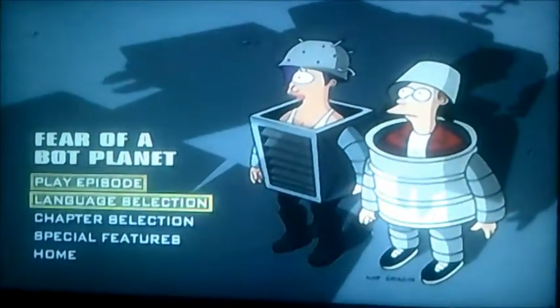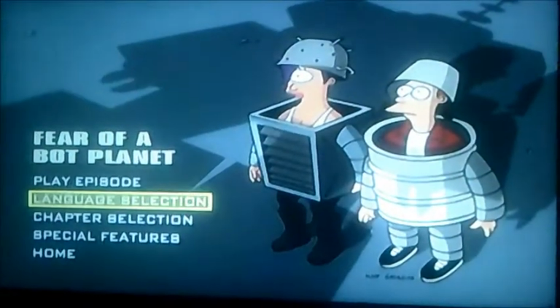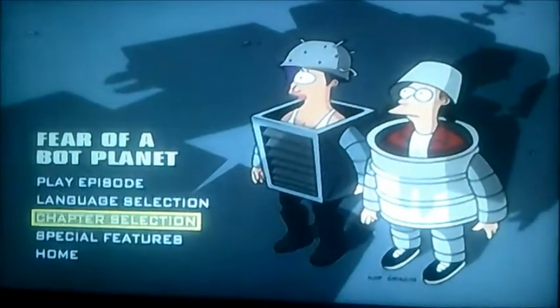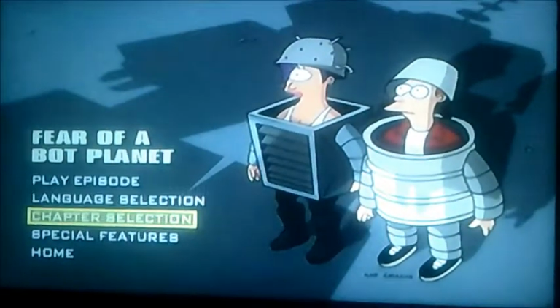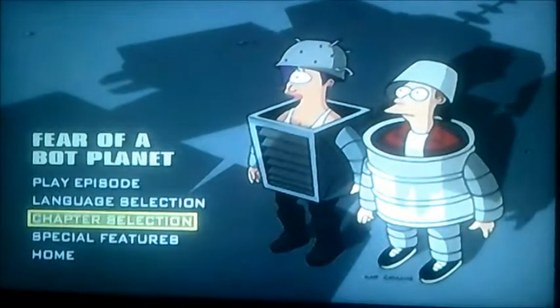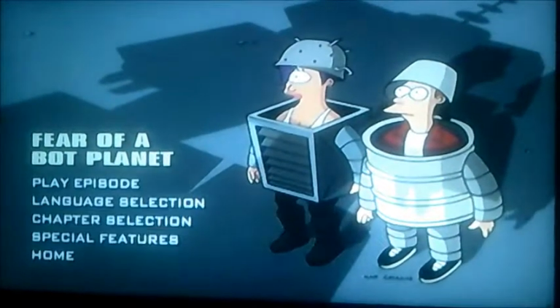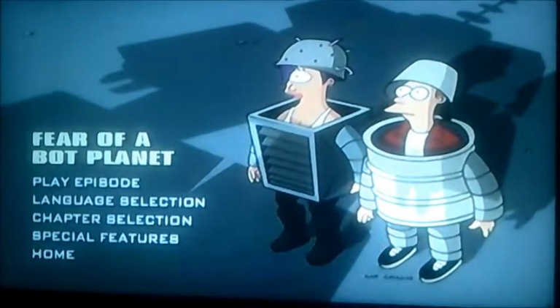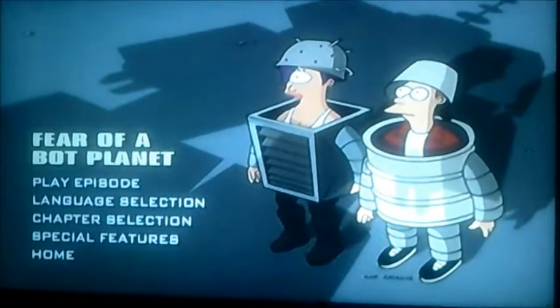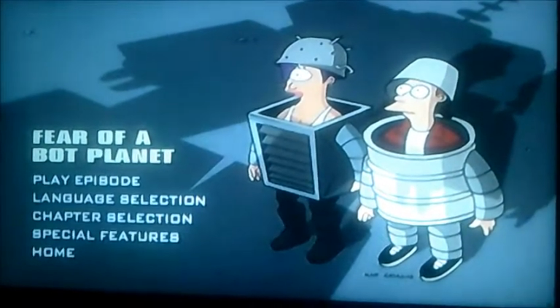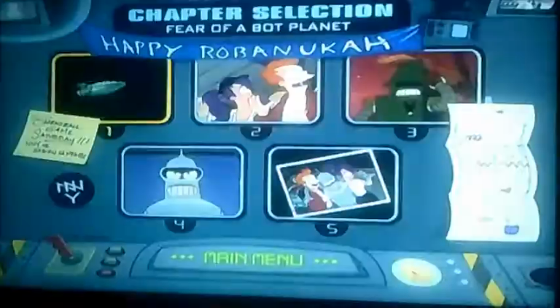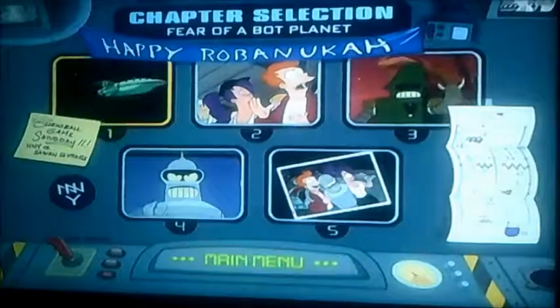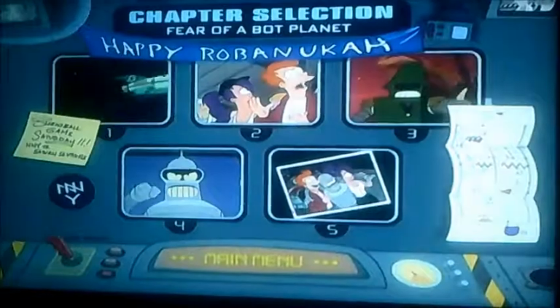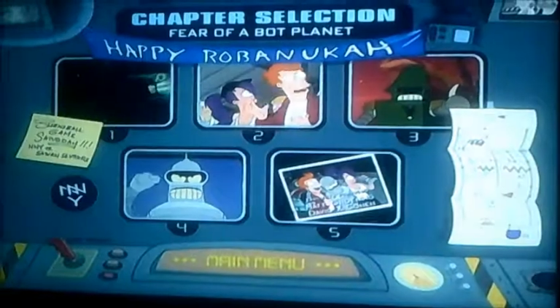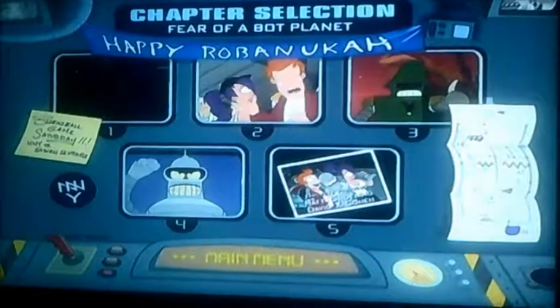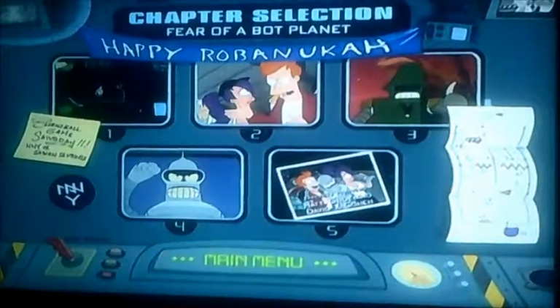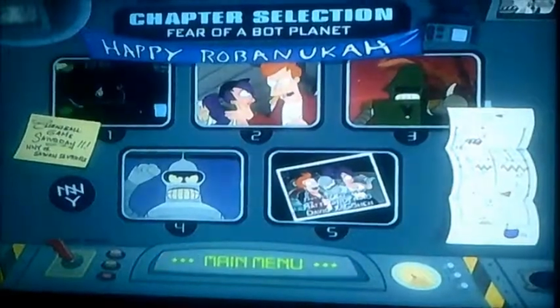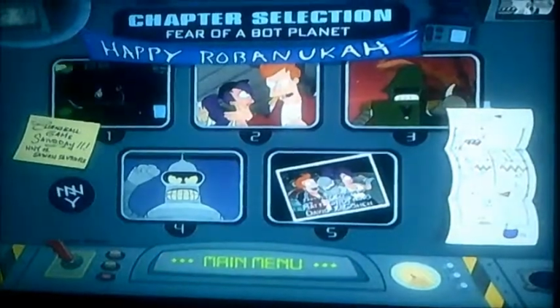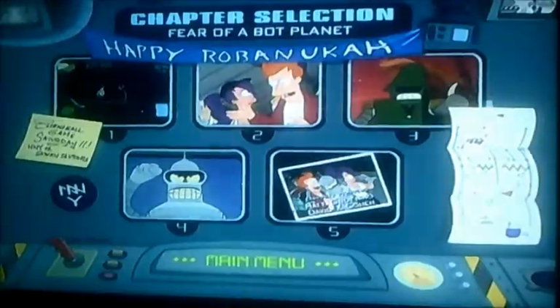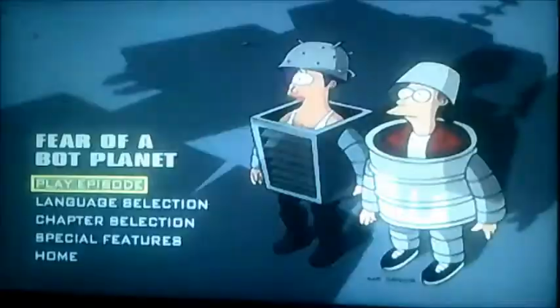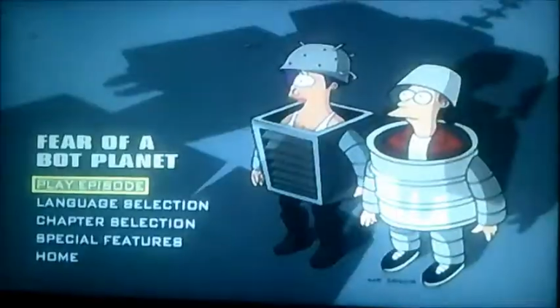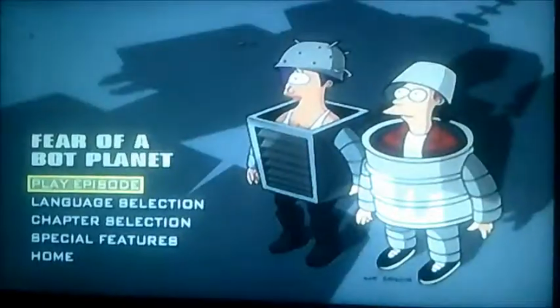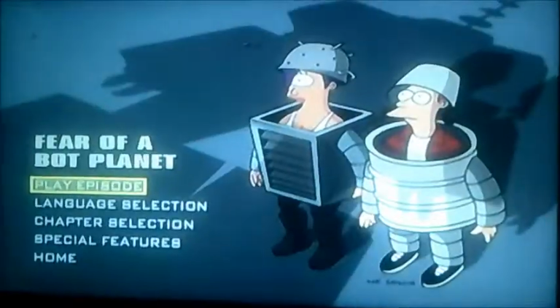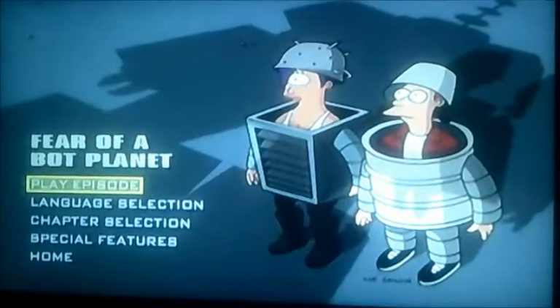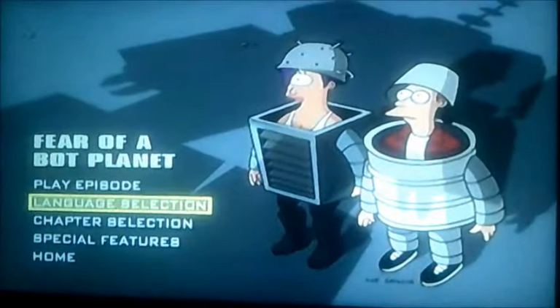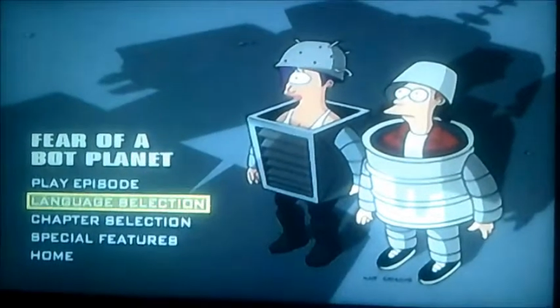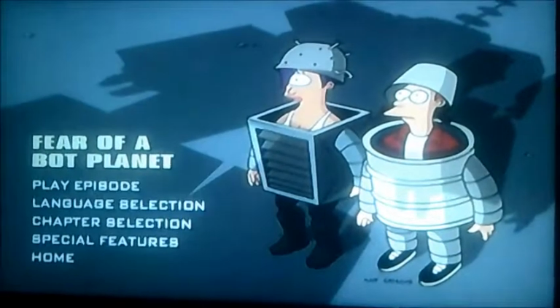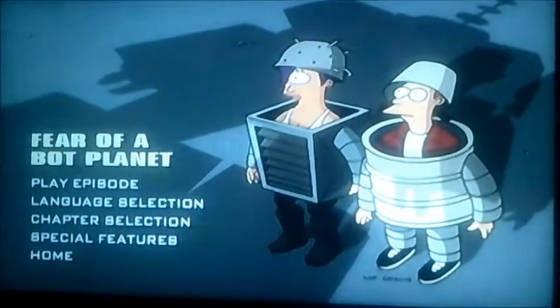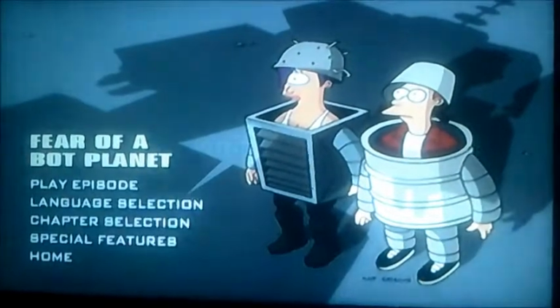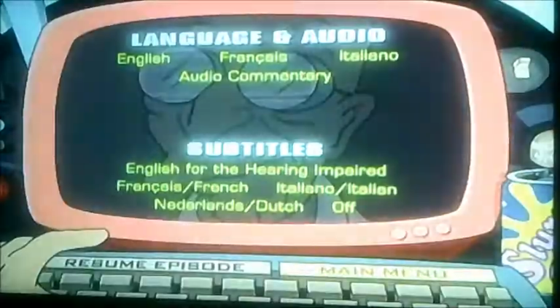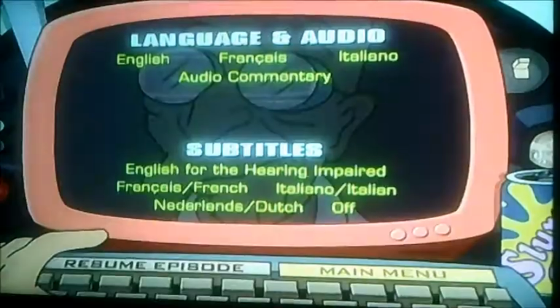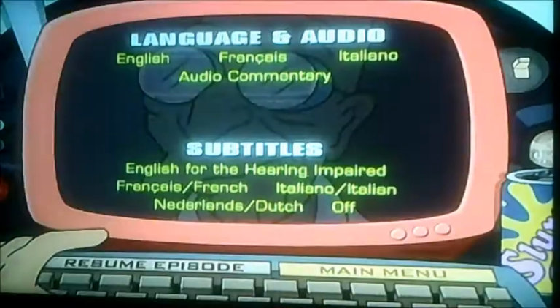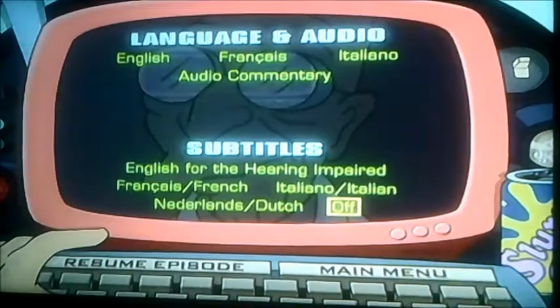And if I move on to Chapter Selection, yep, 5 Chapters and Language Selection.